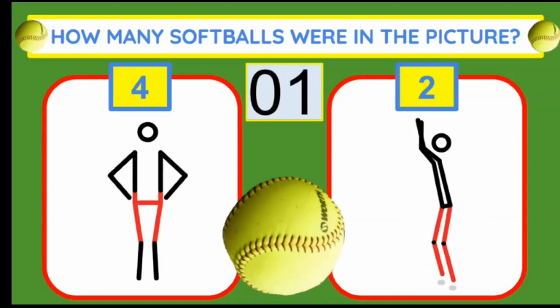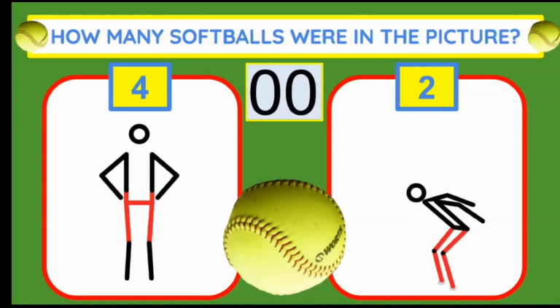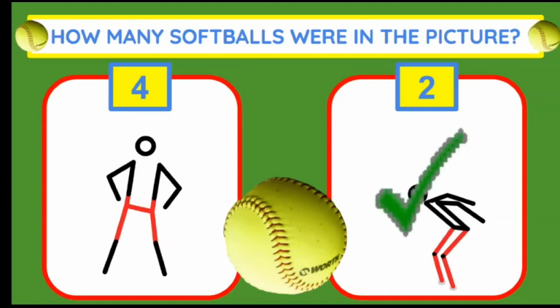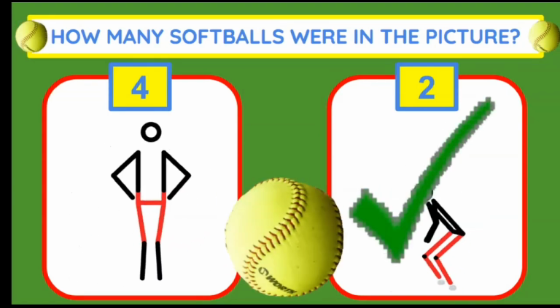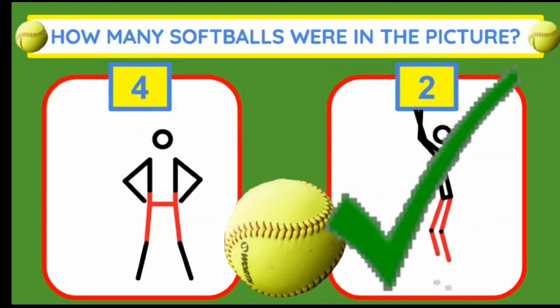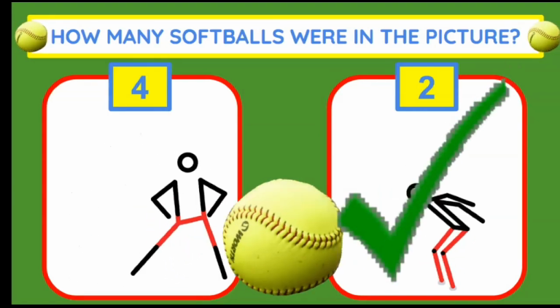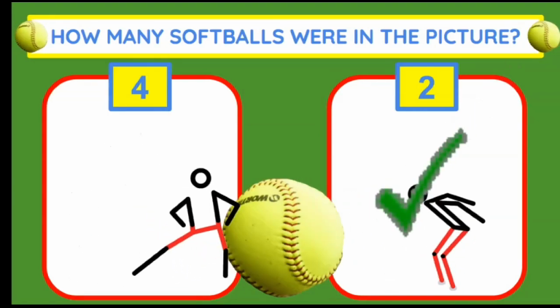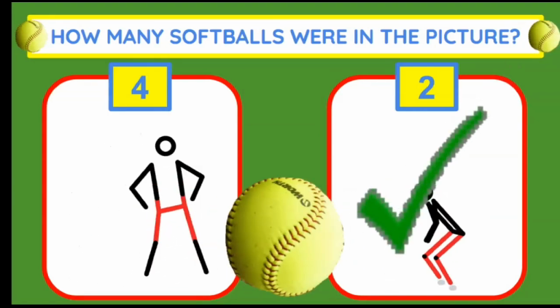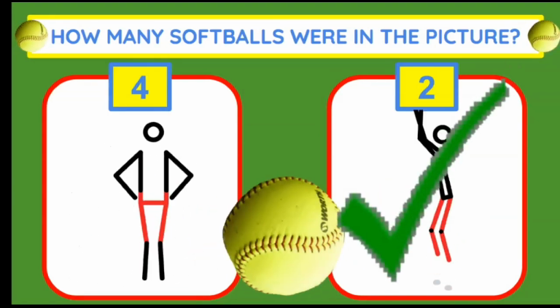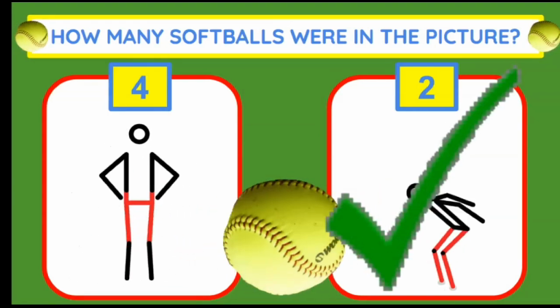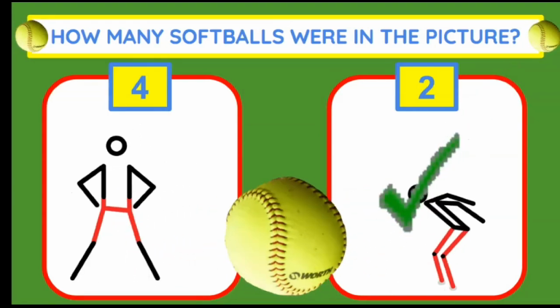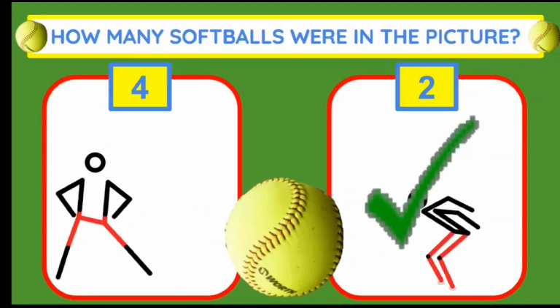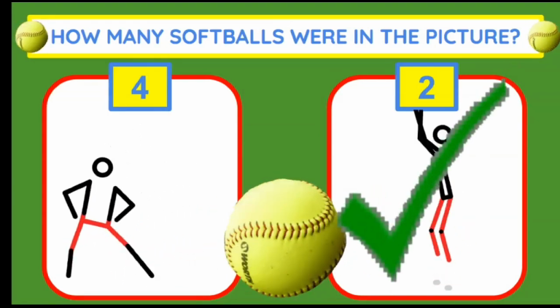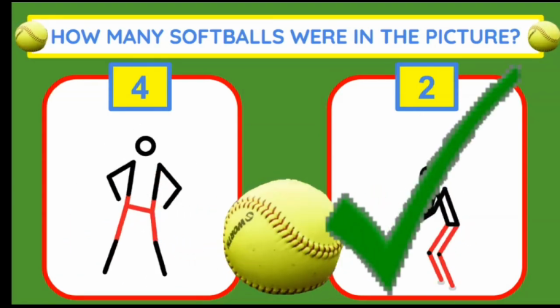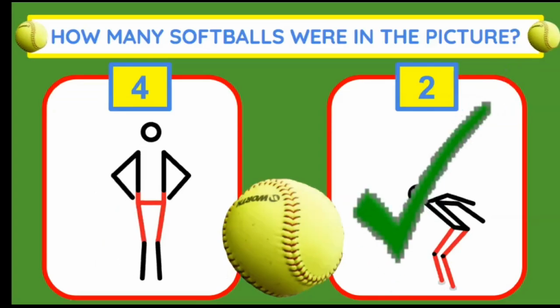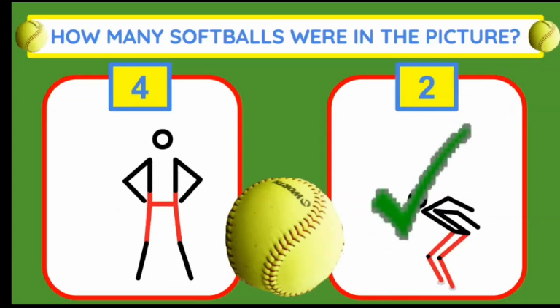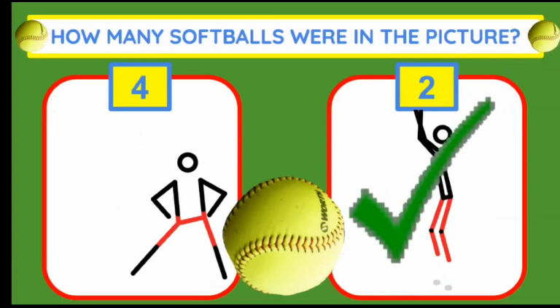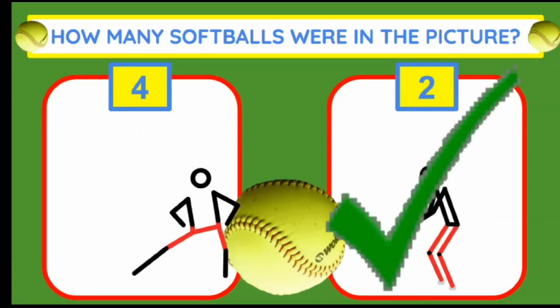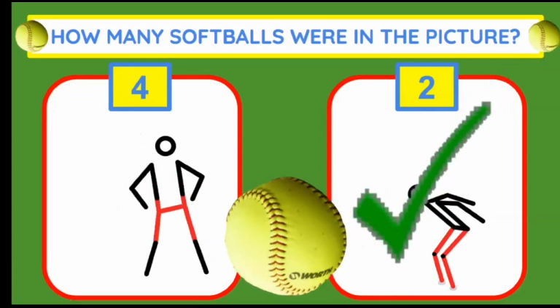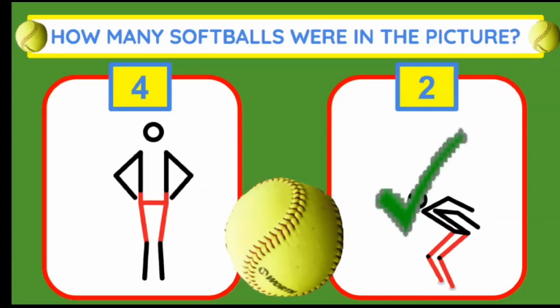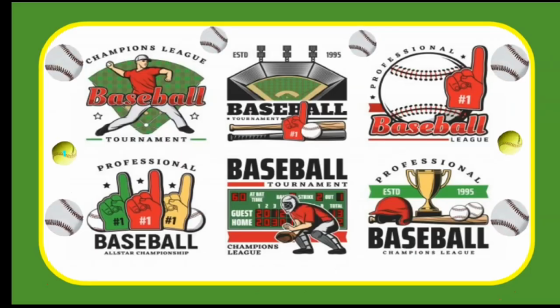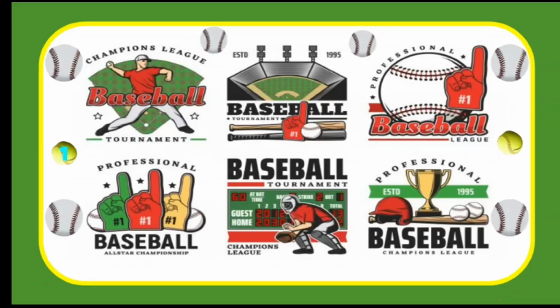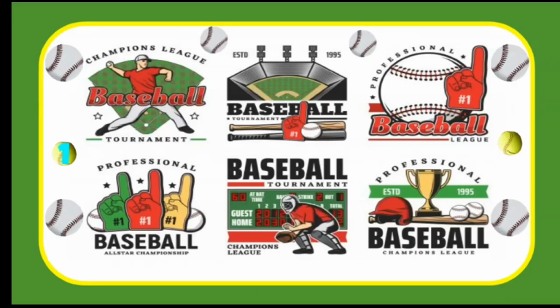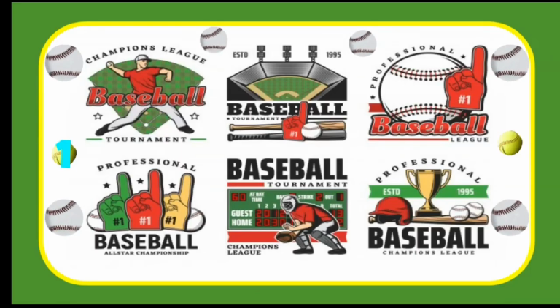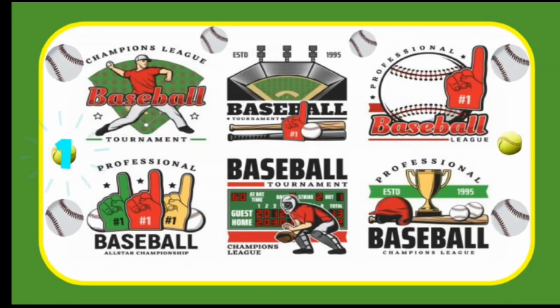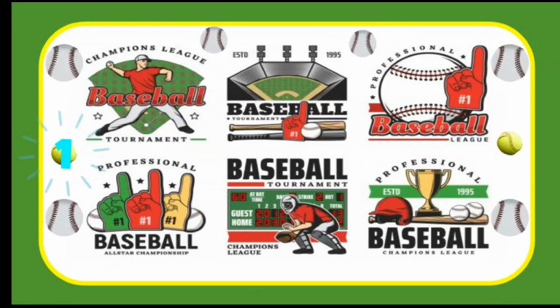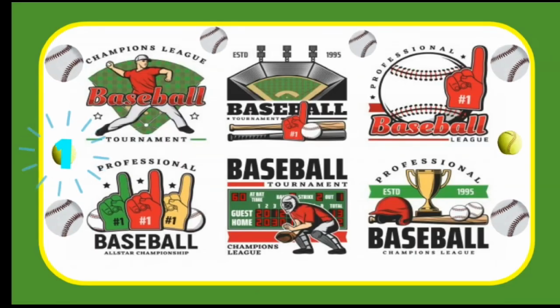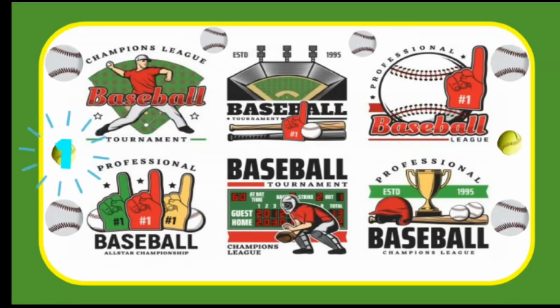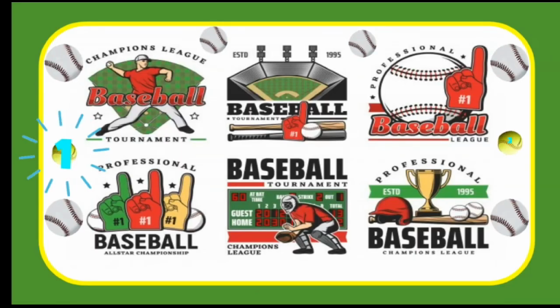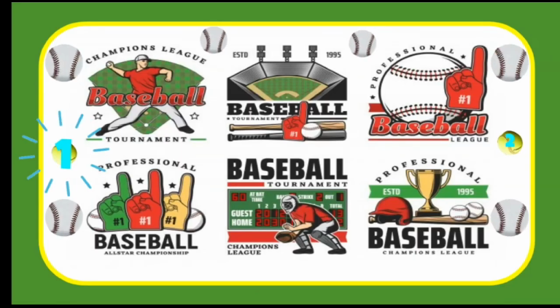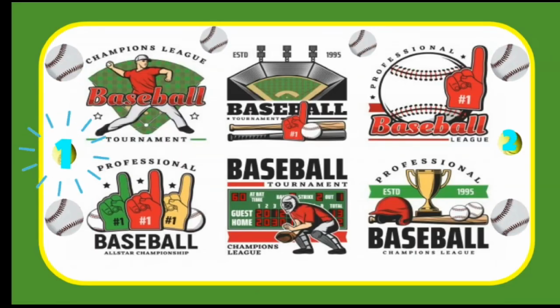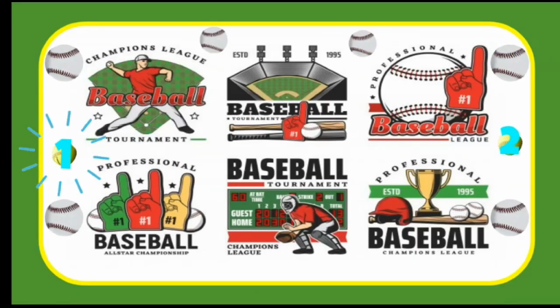There were only two softballs in the picture. Let's count them: one and two.